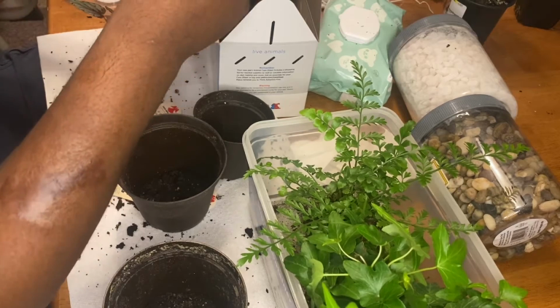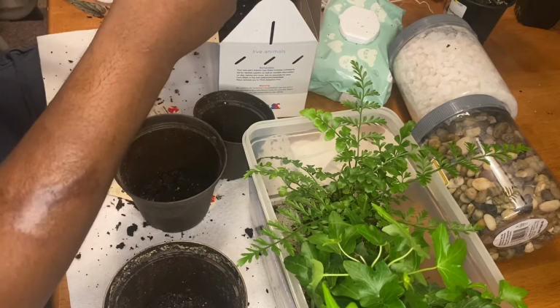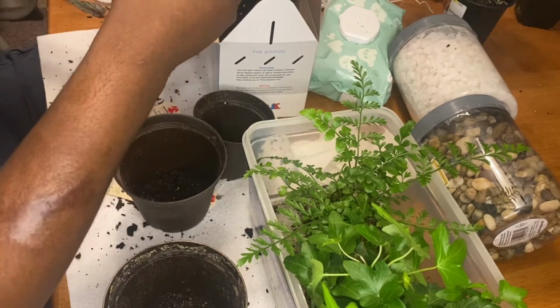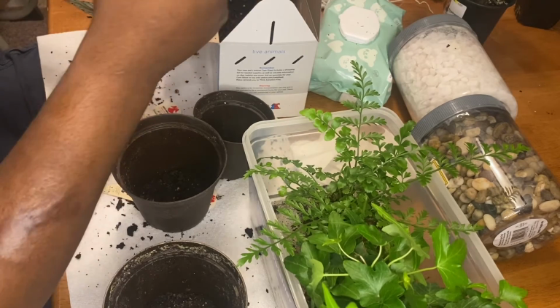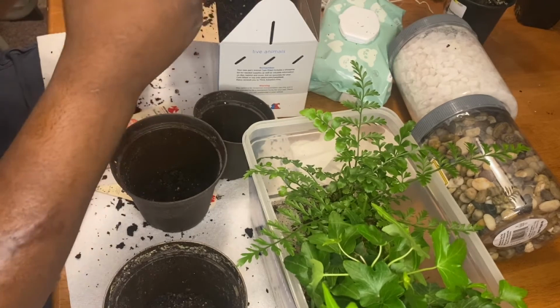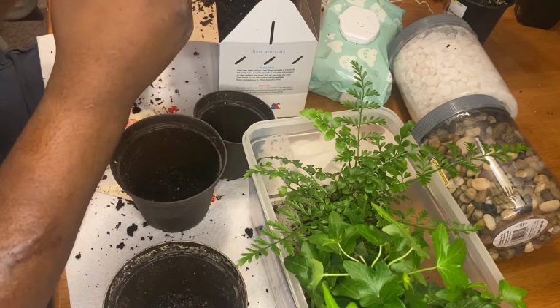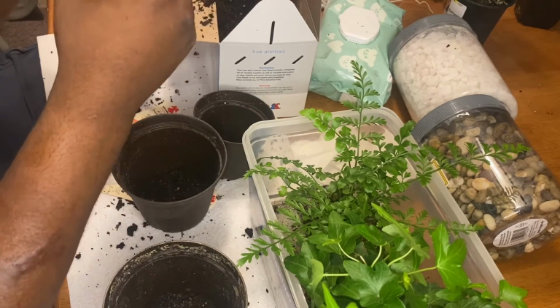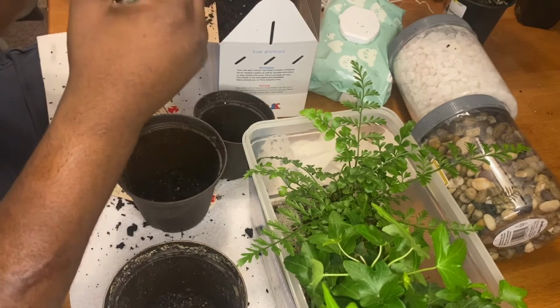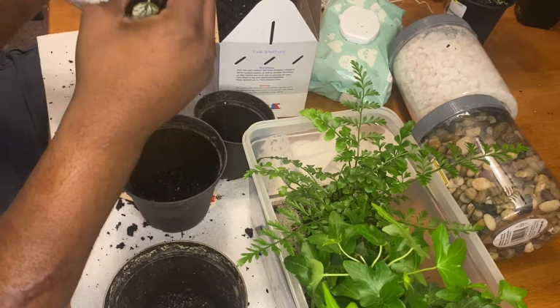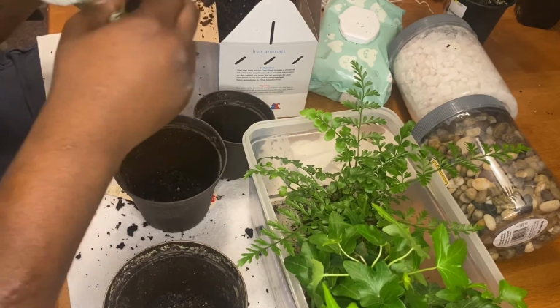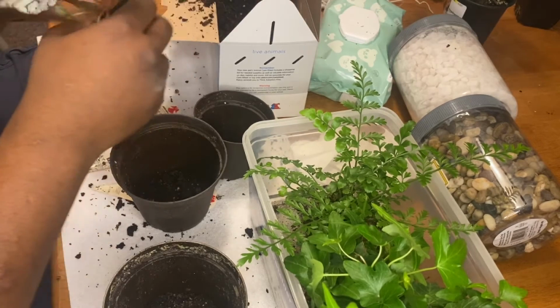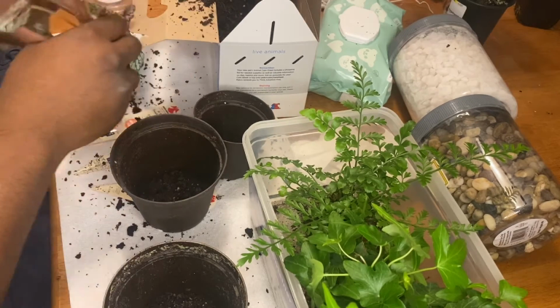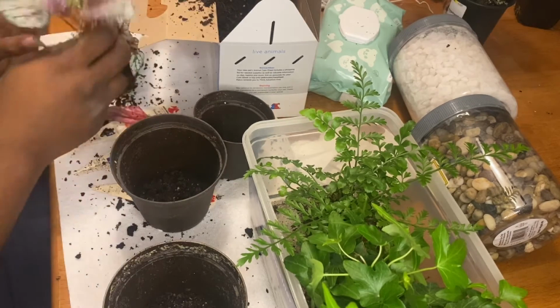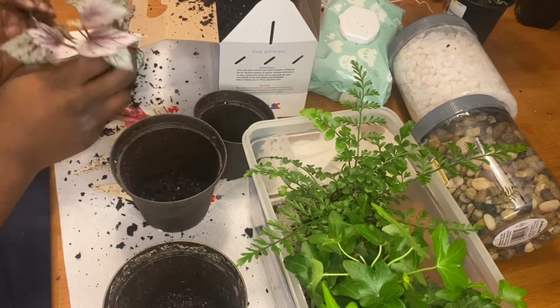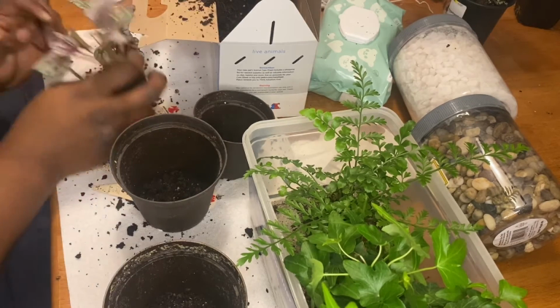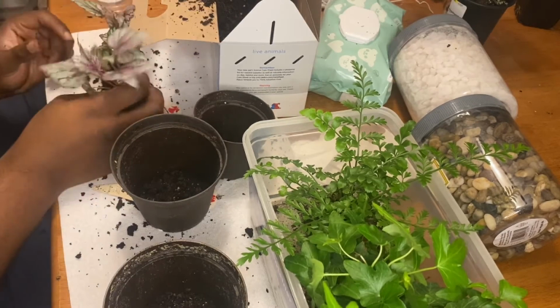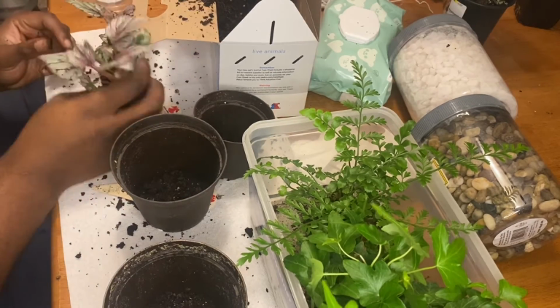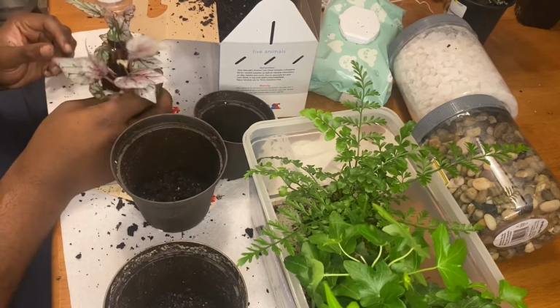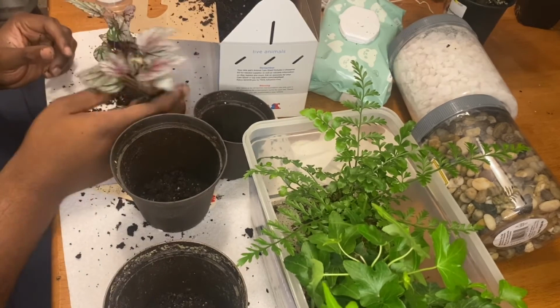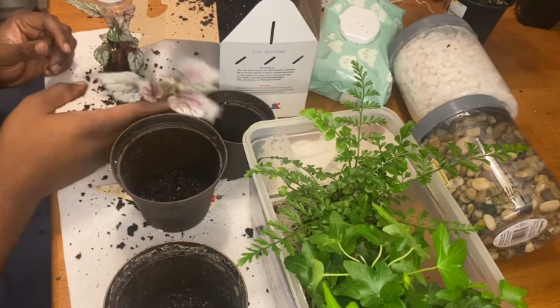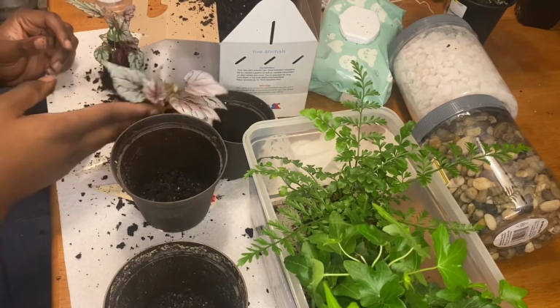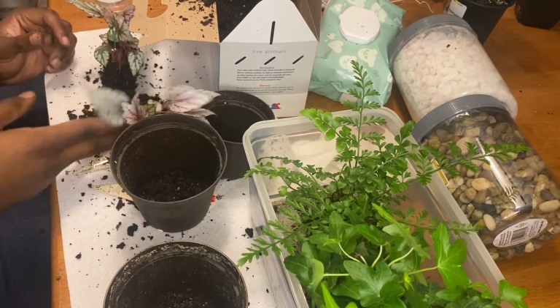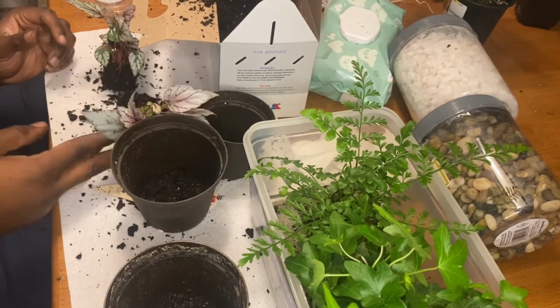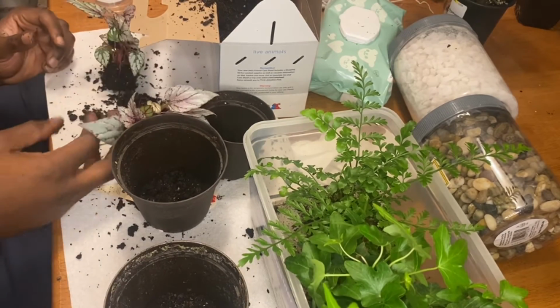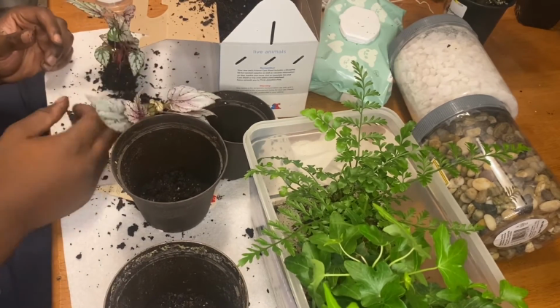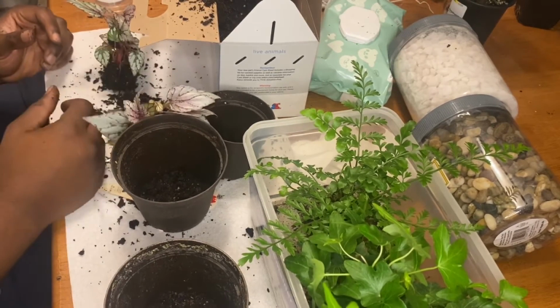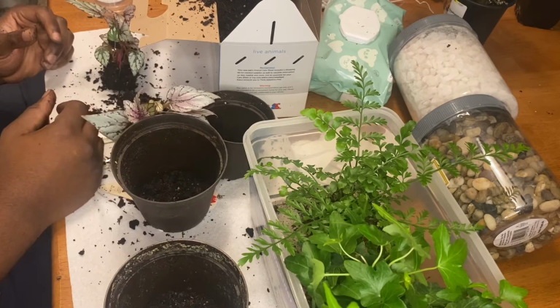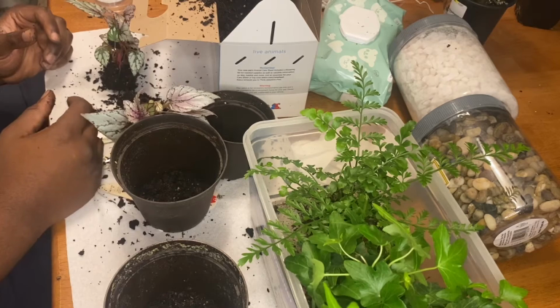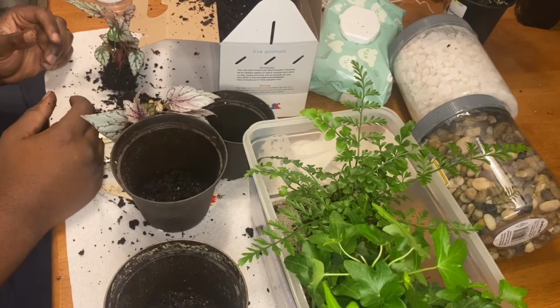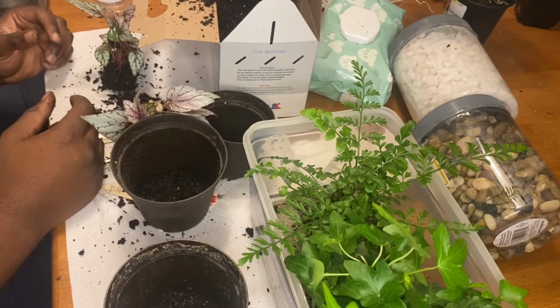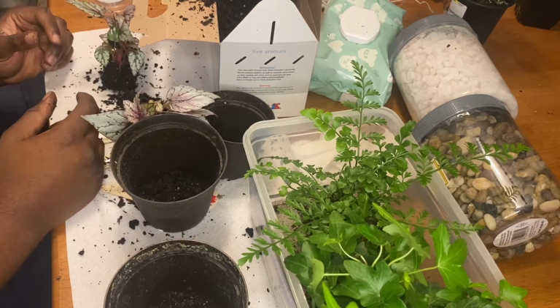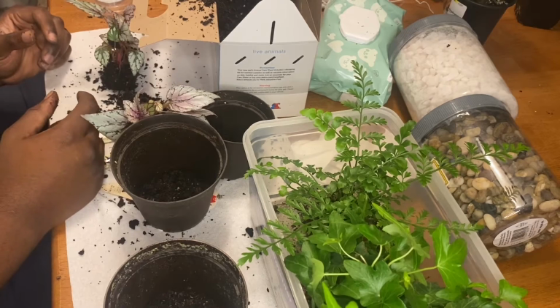I make sure to try to knock off as much dirt as I can so I can see where the different plants start and stop.